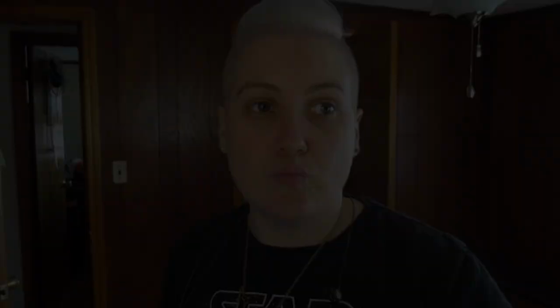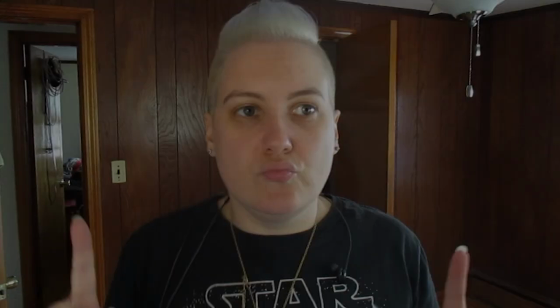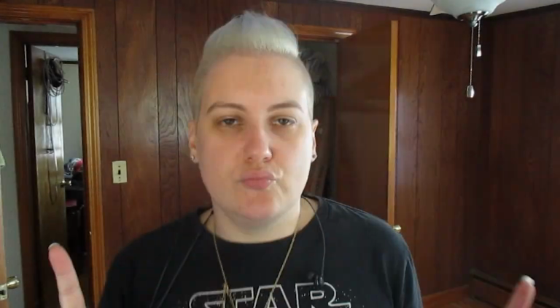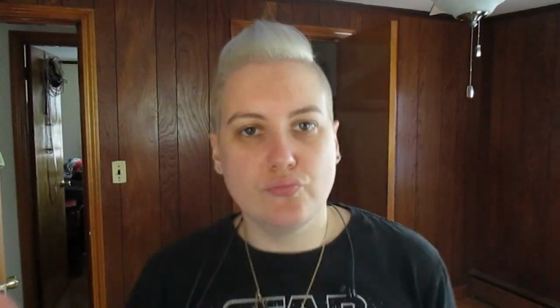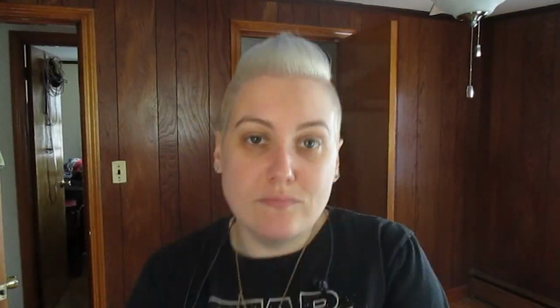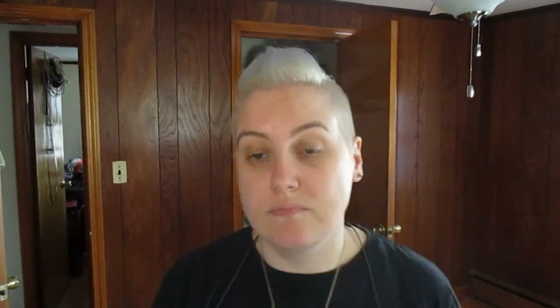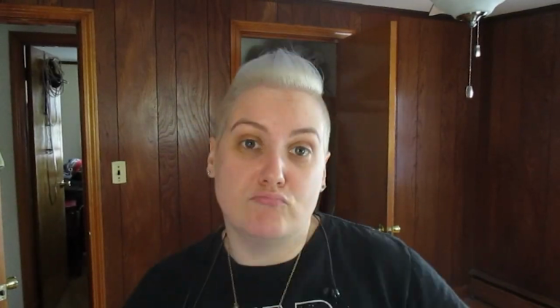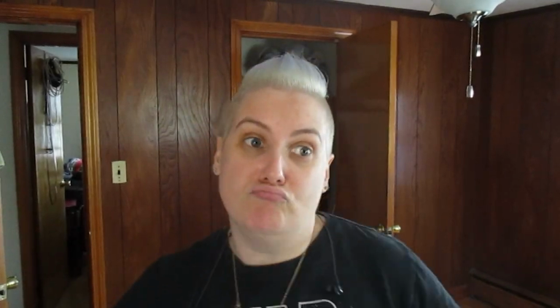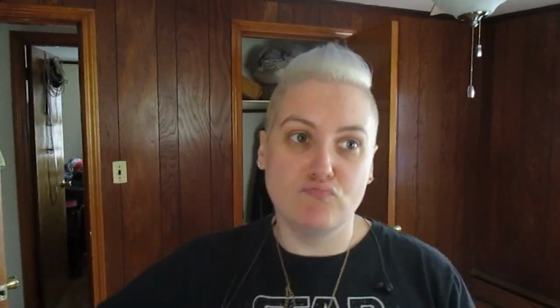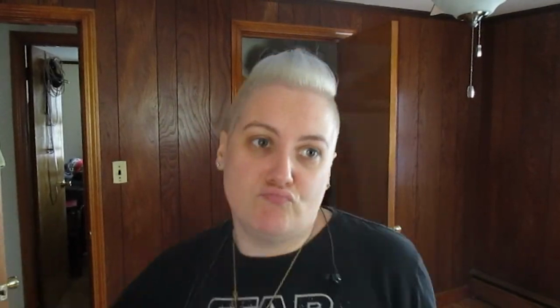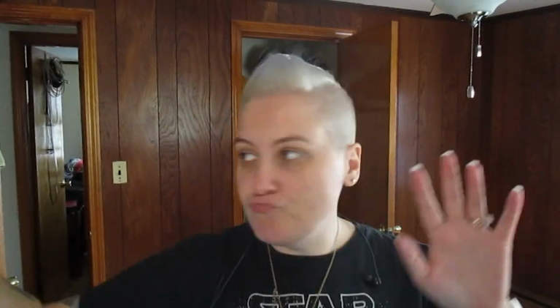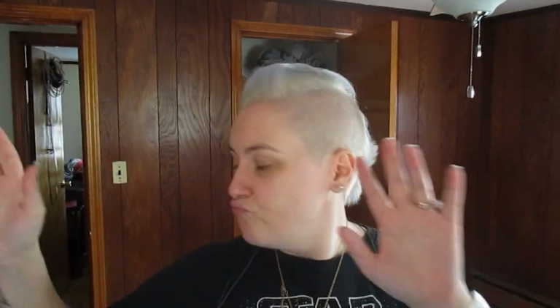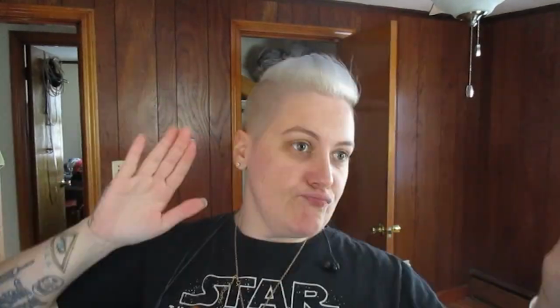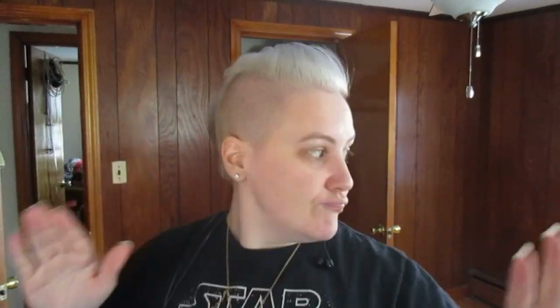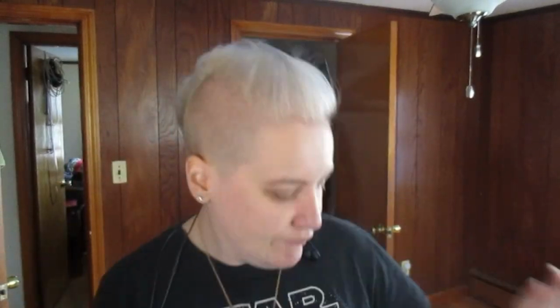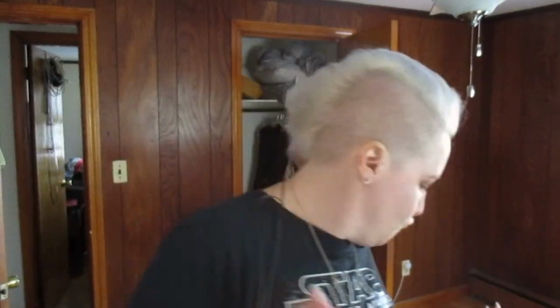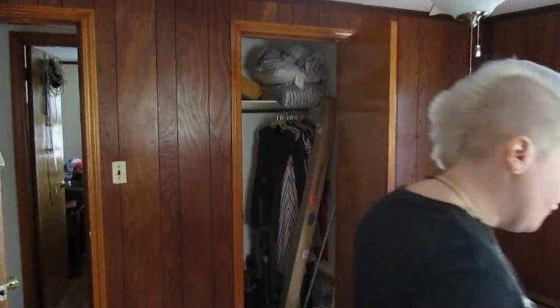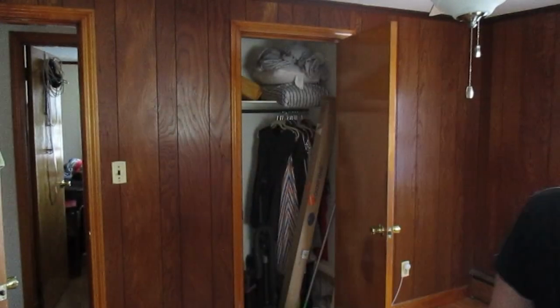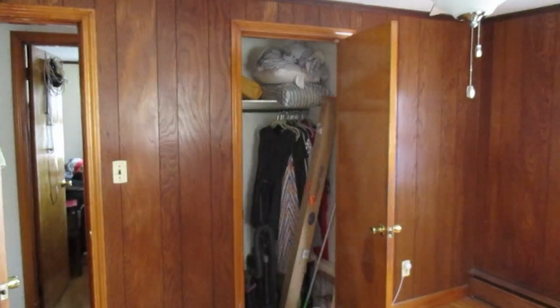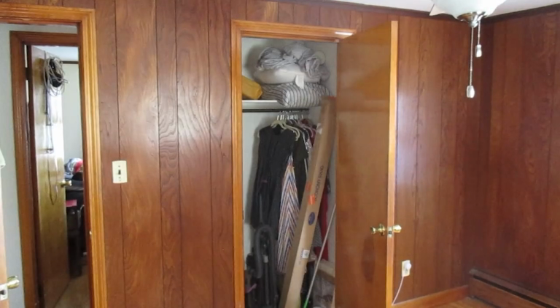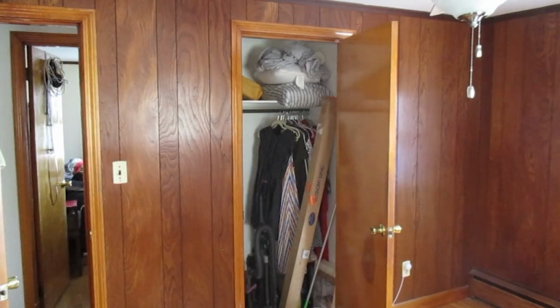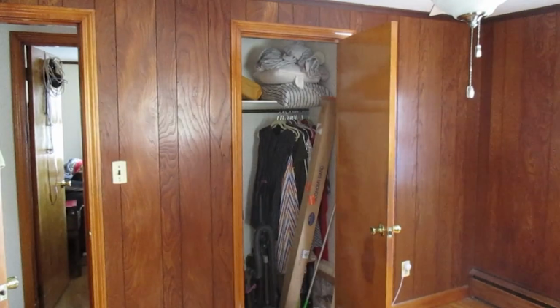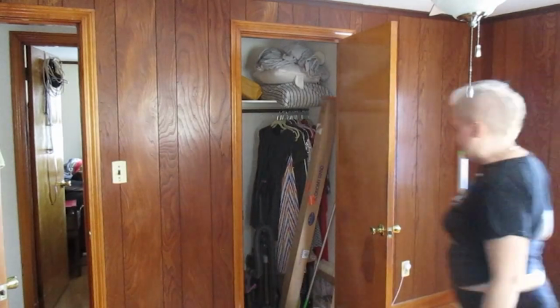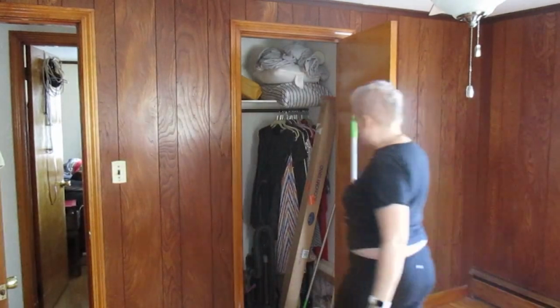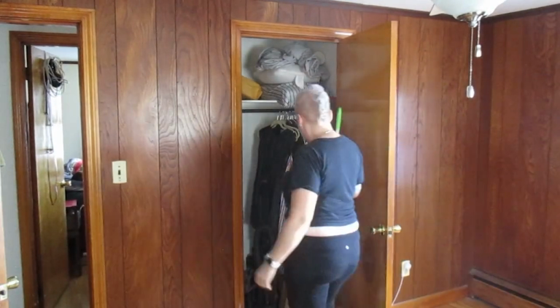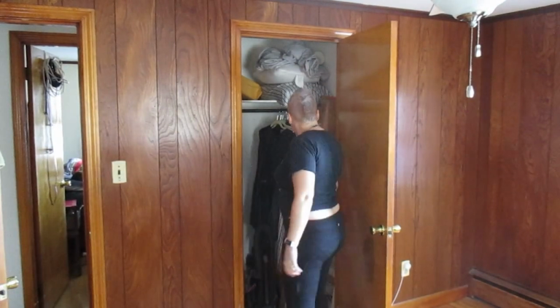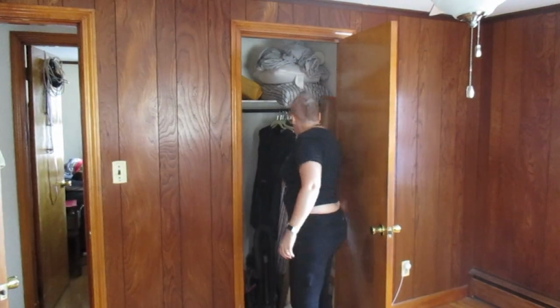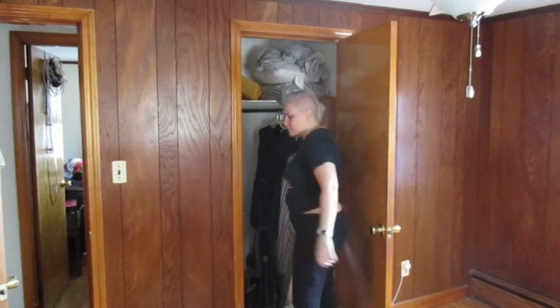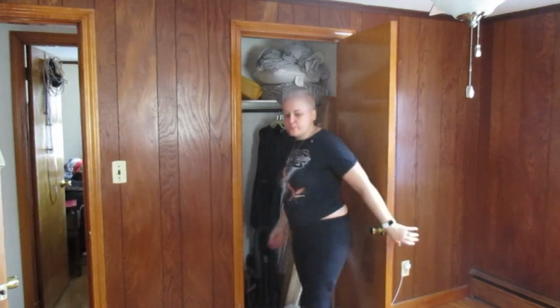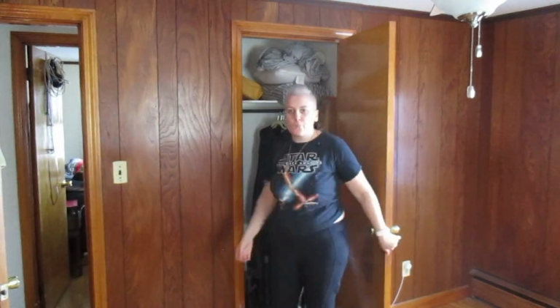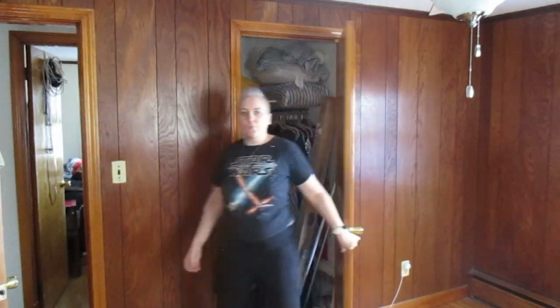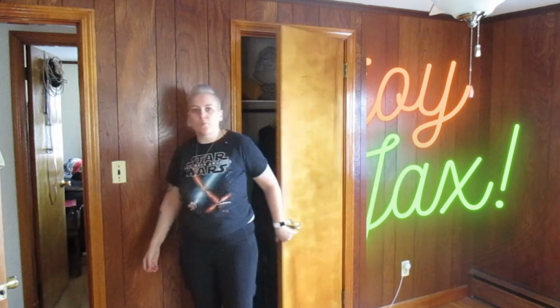Come on guys, let's get to it. Paint my room, there's nothing to it.